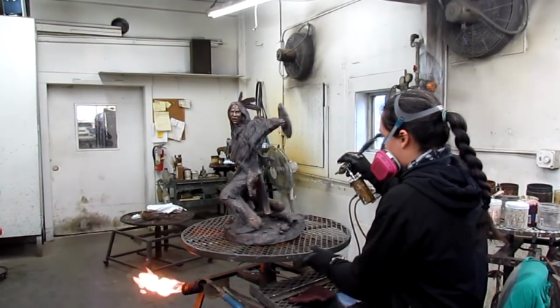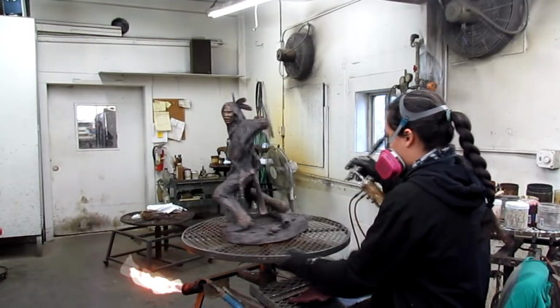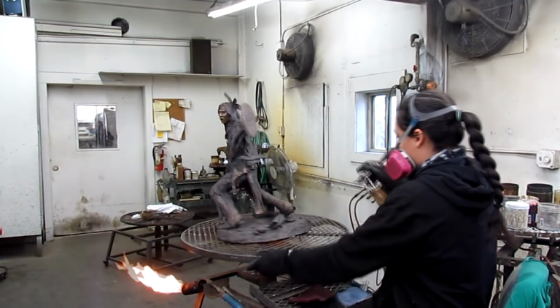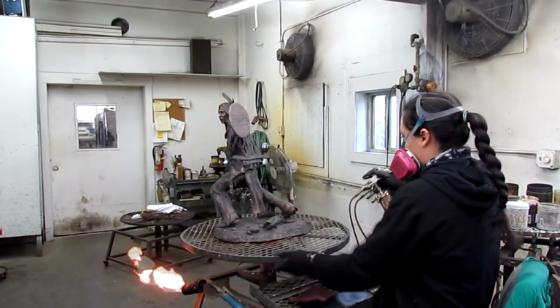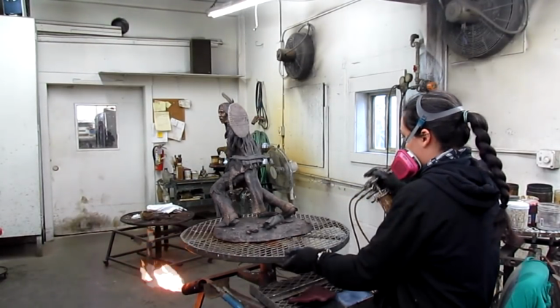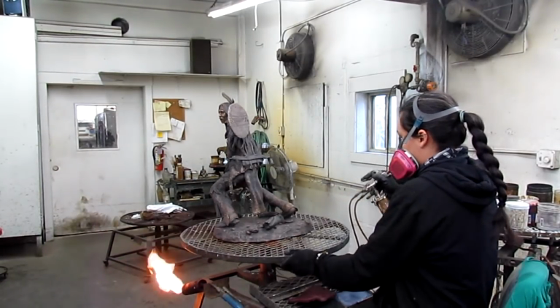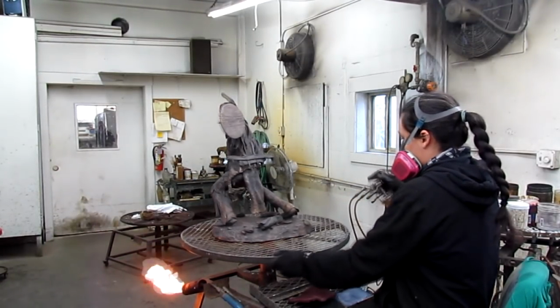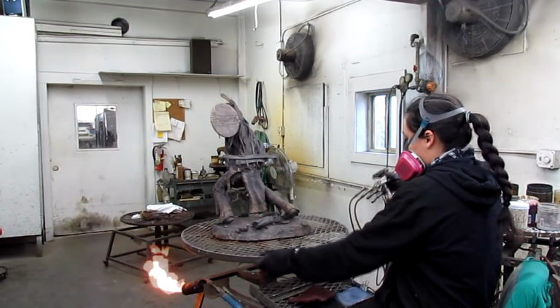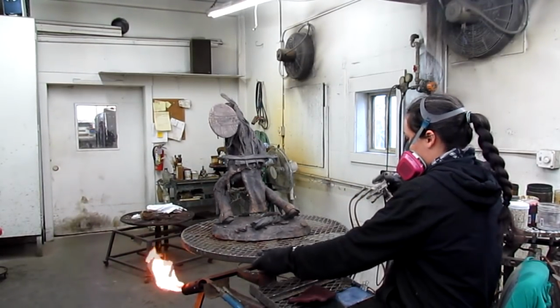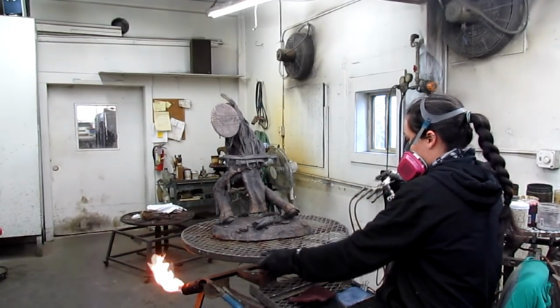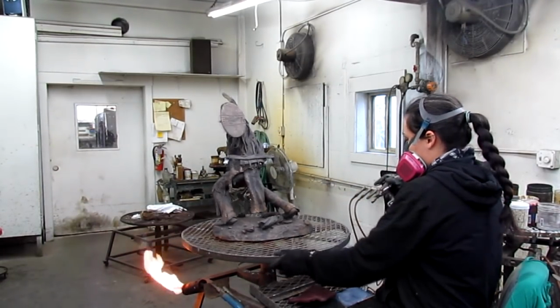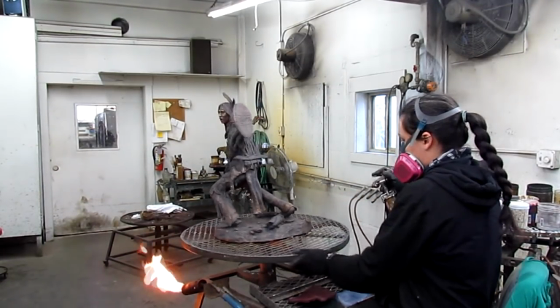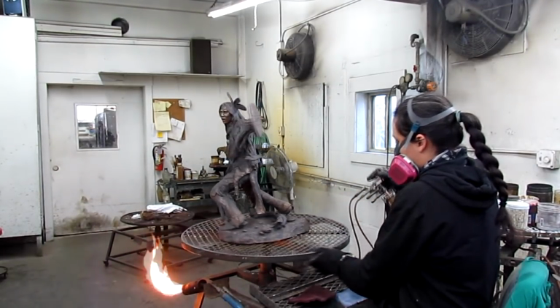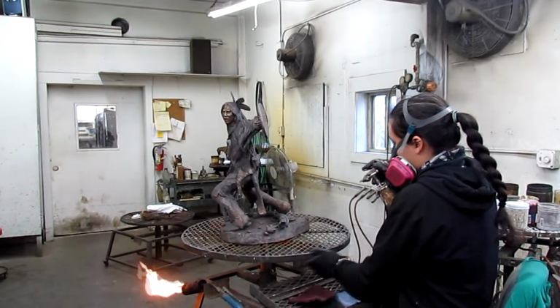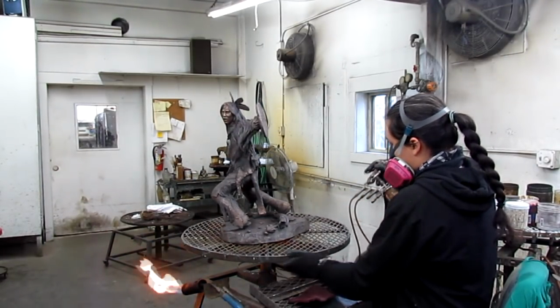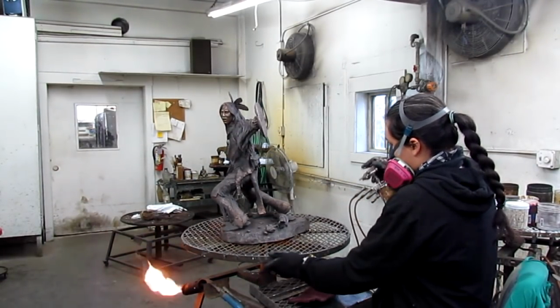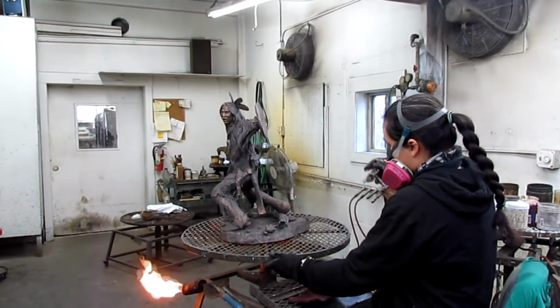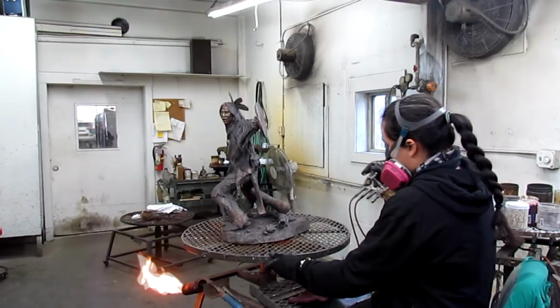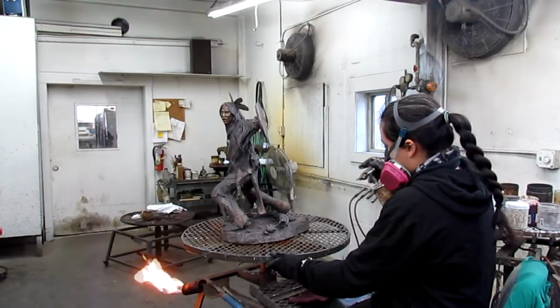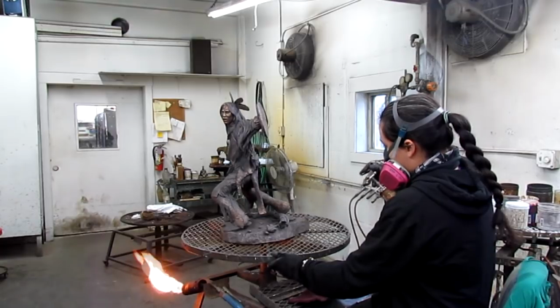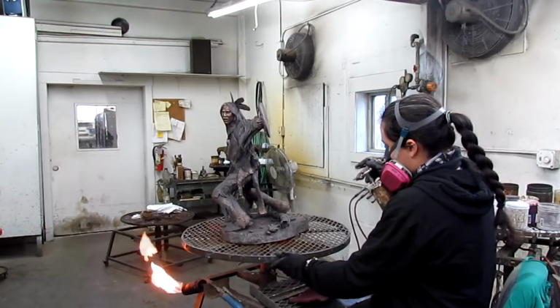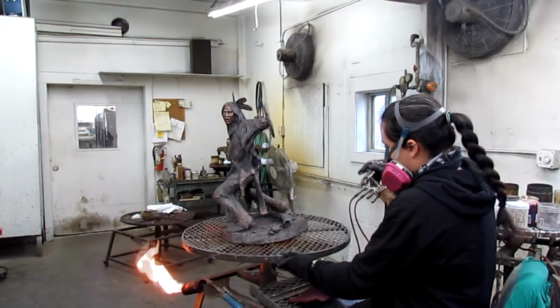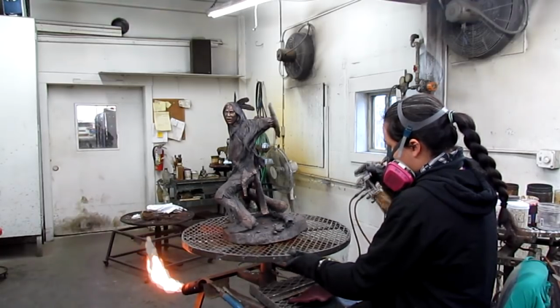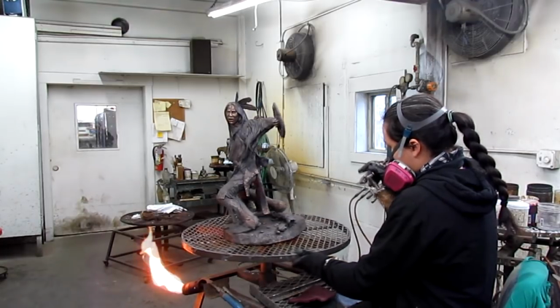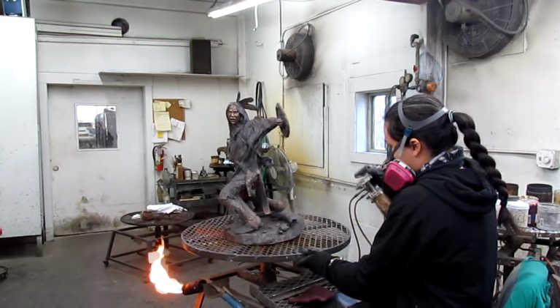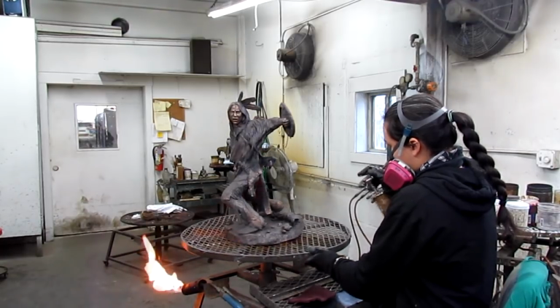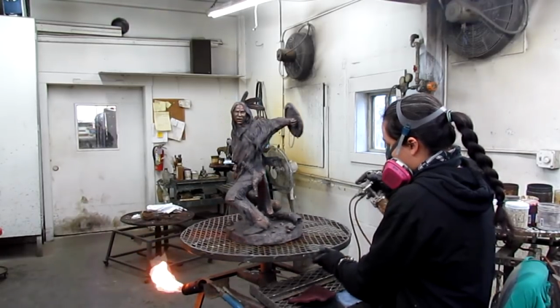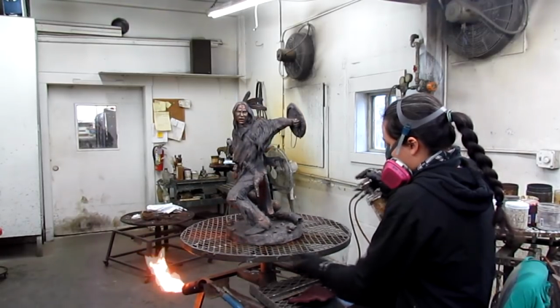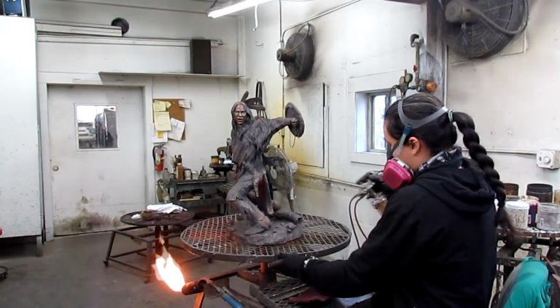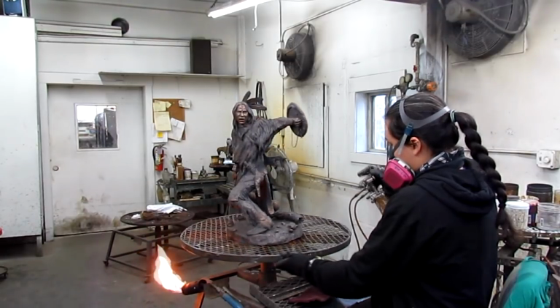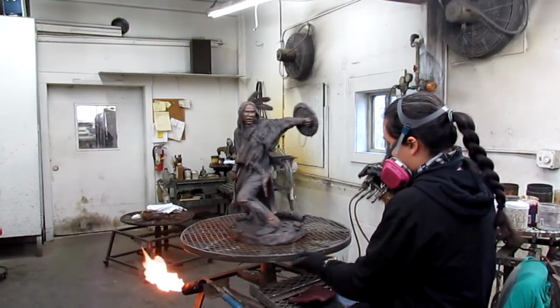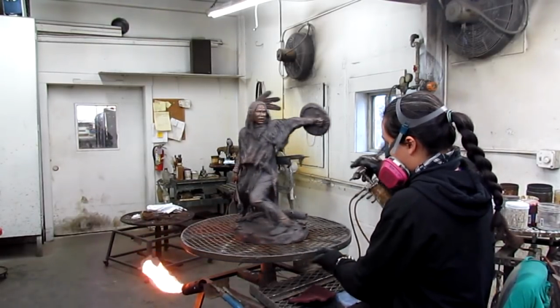Adriana started to spray ferric acid on the bronze — this will turn it brown.